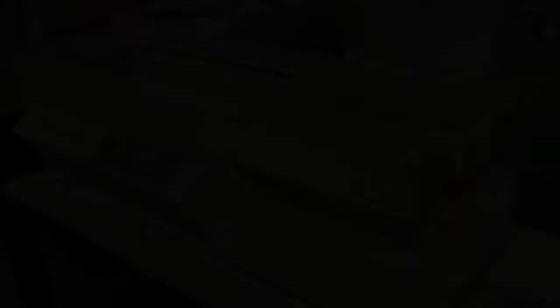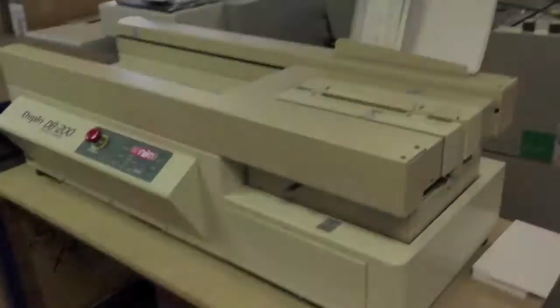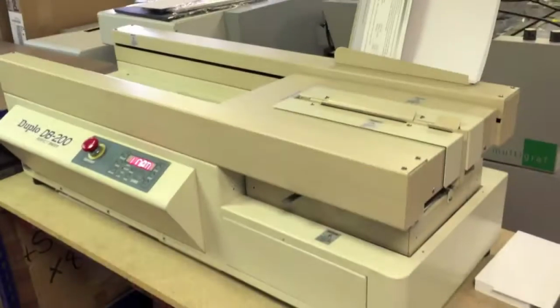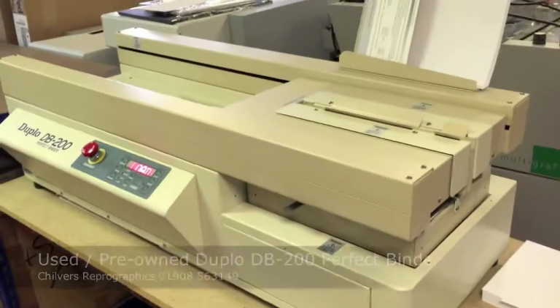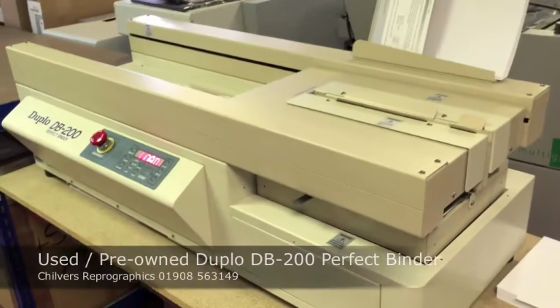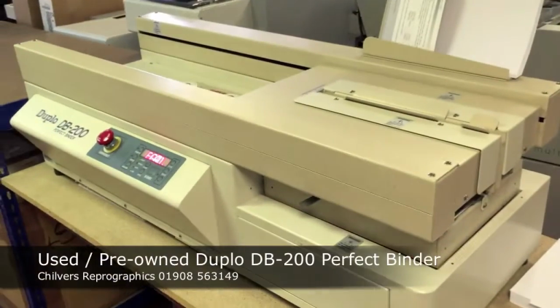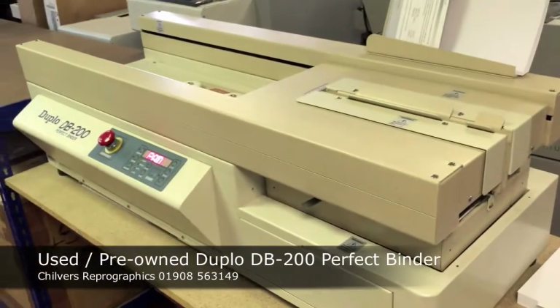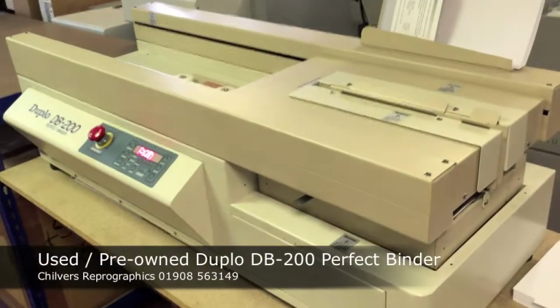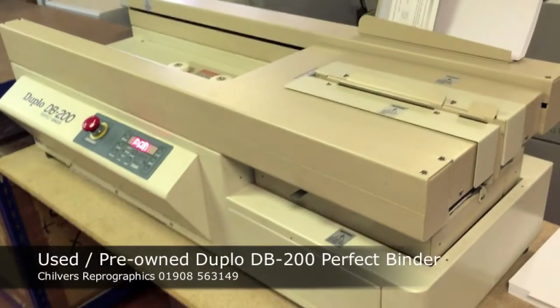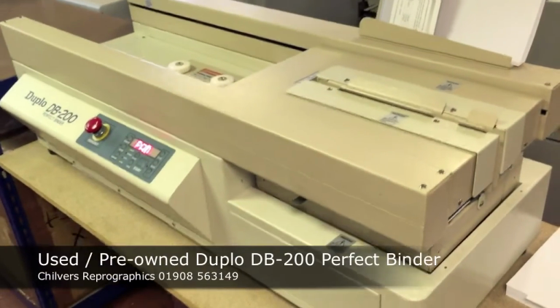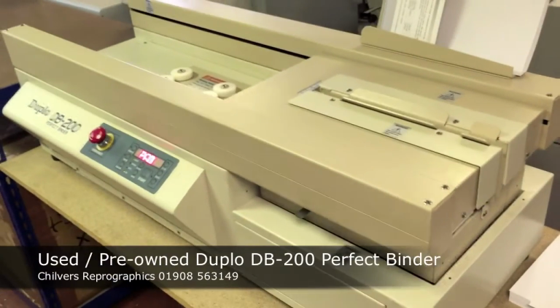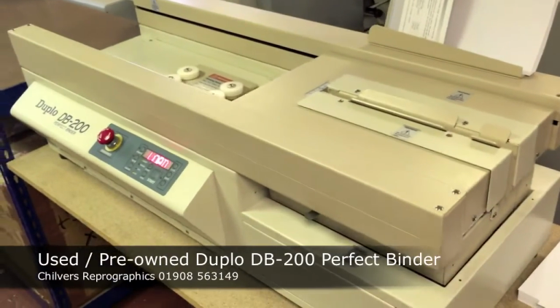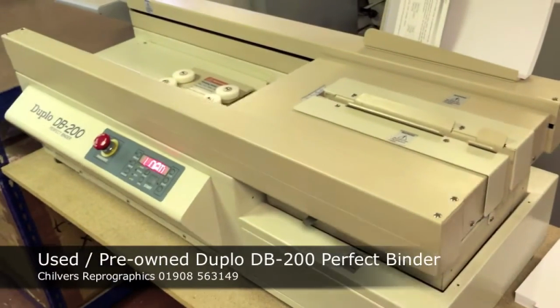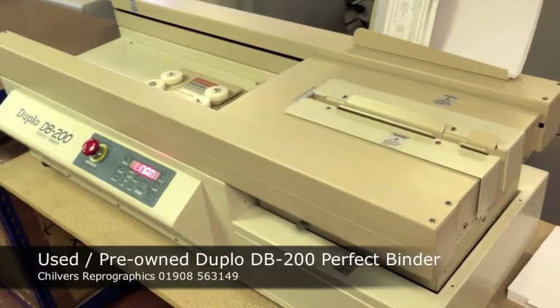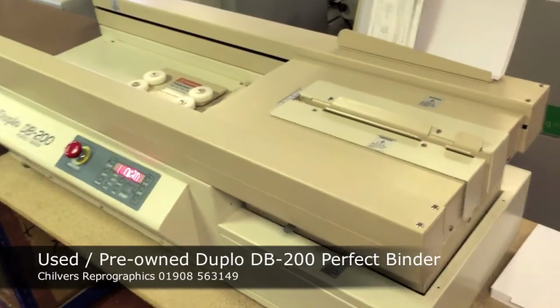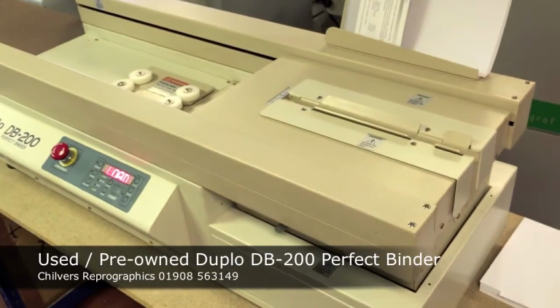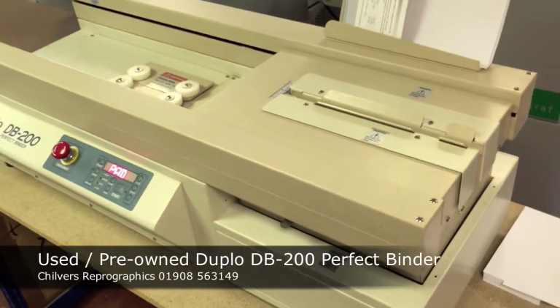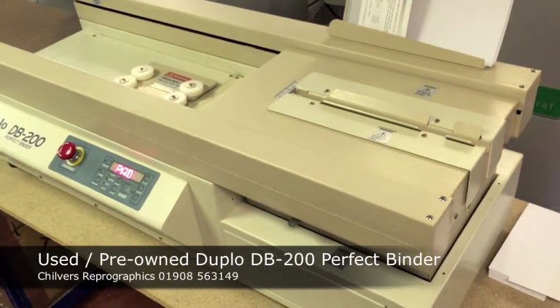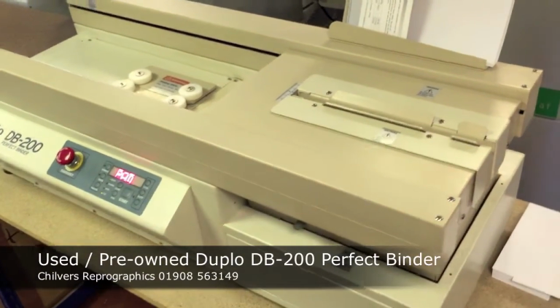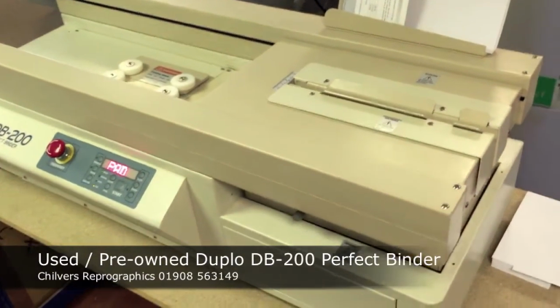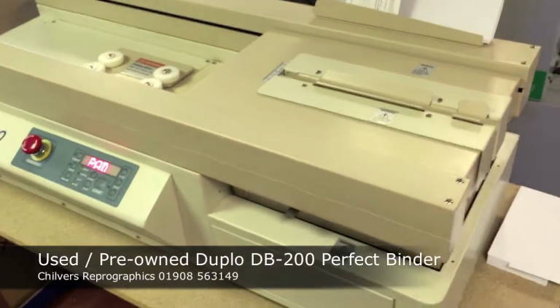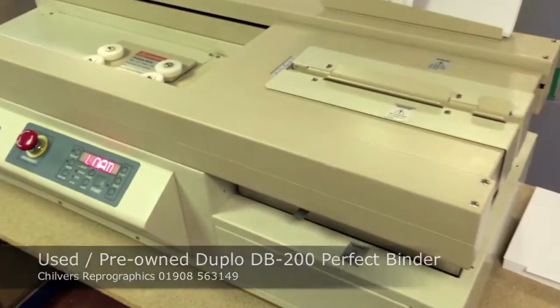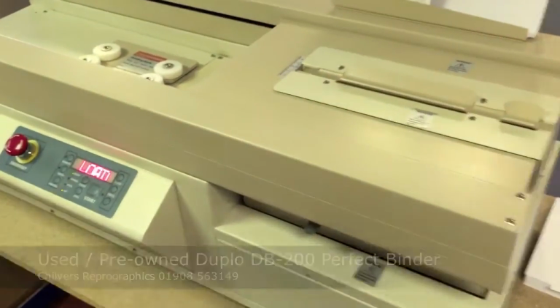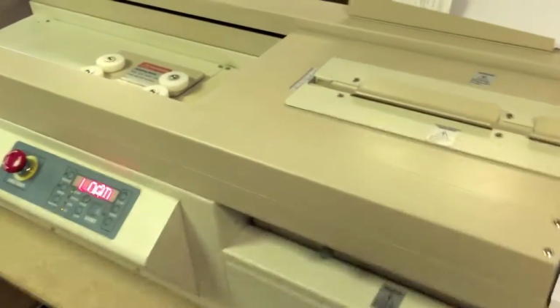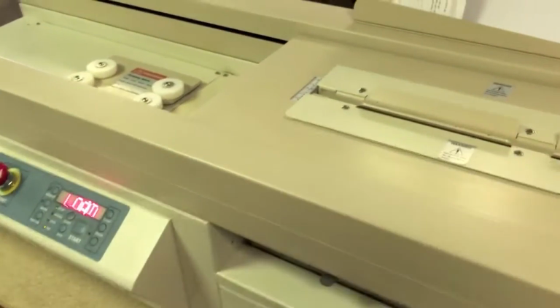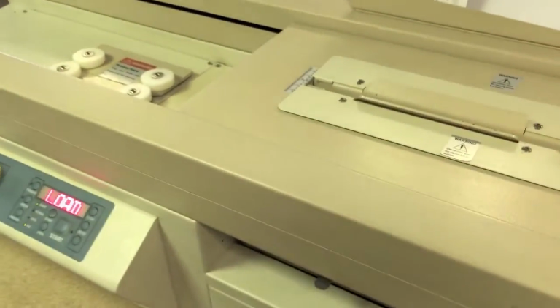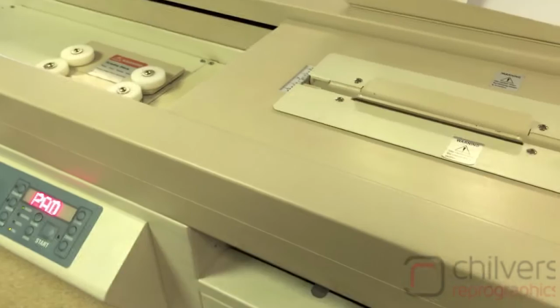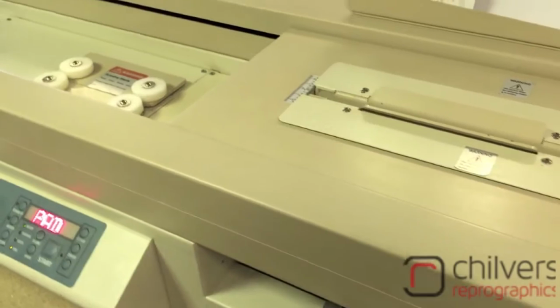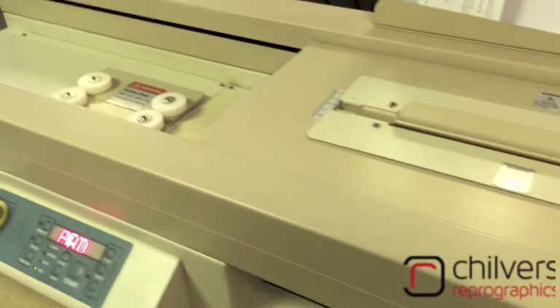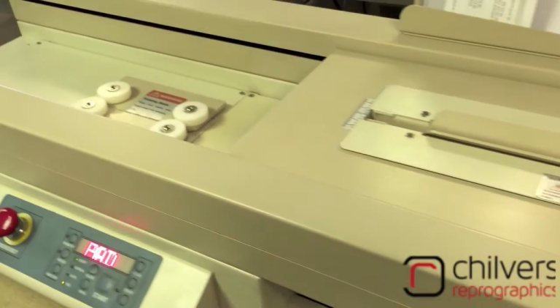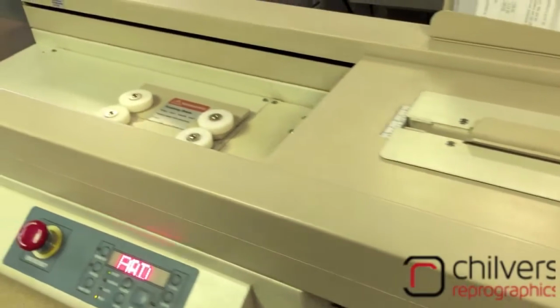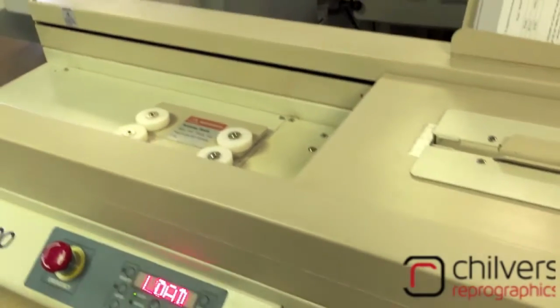This is a used pre-owned Duplo DB200 perfect binder. For a perfect binder, you can see it's quite a compact machine.